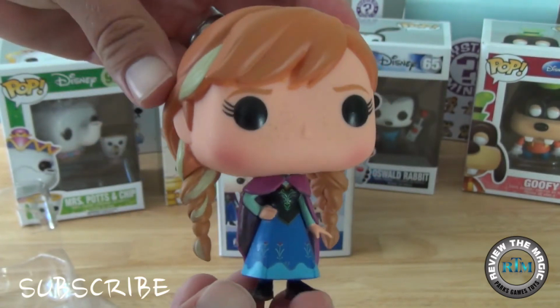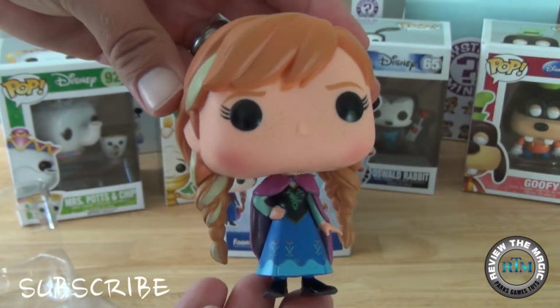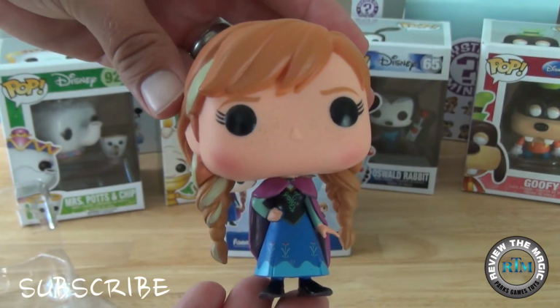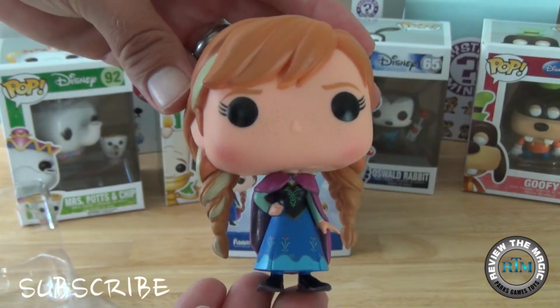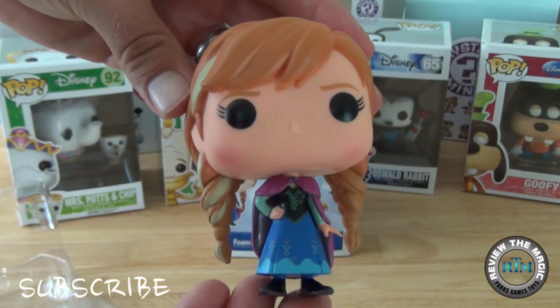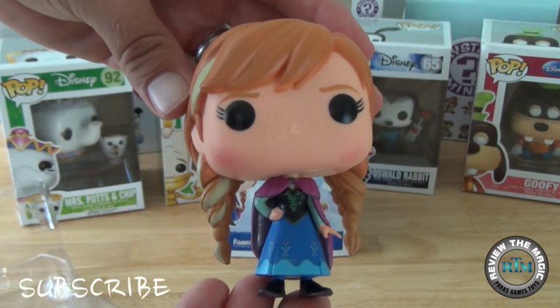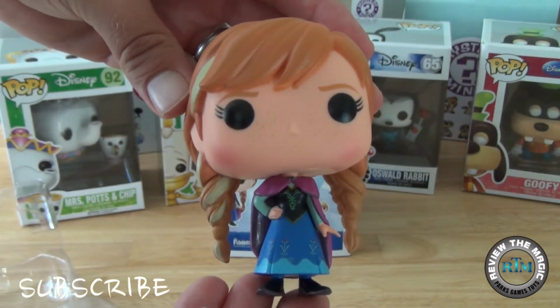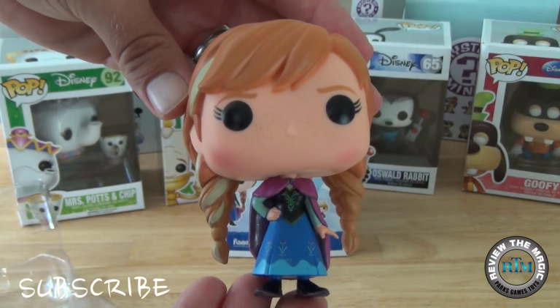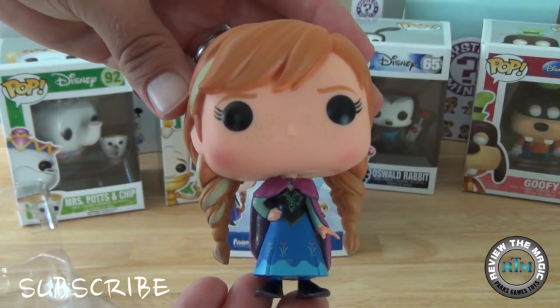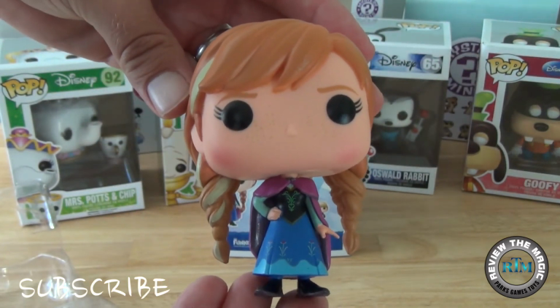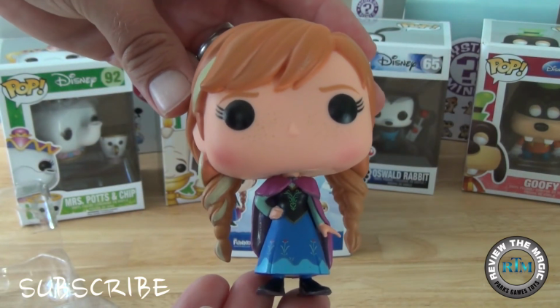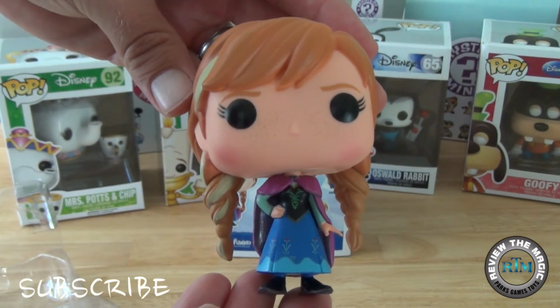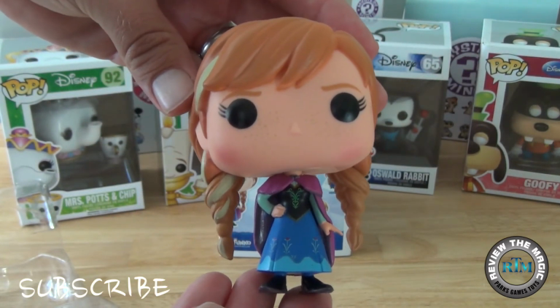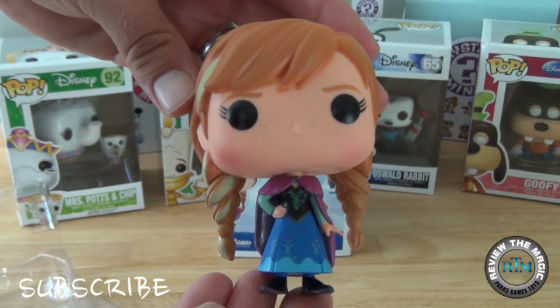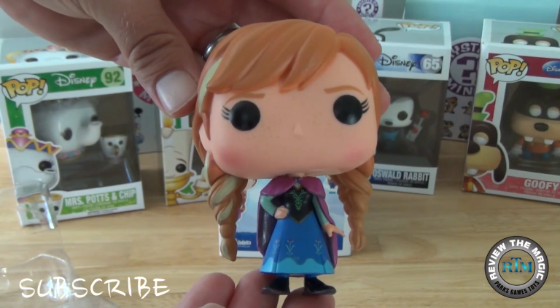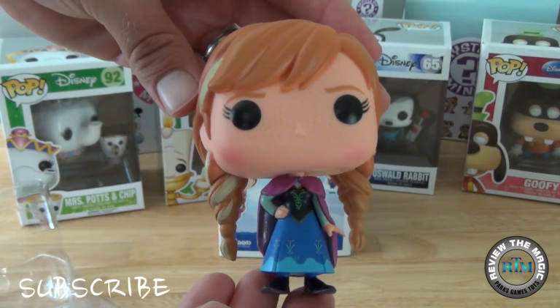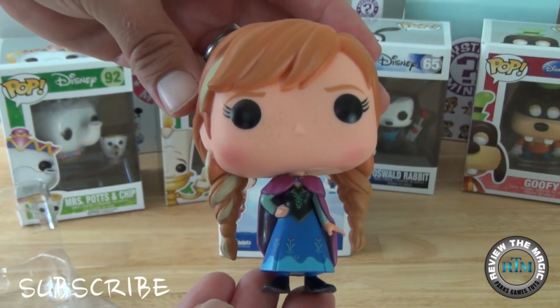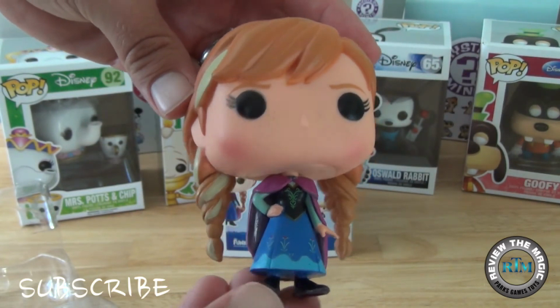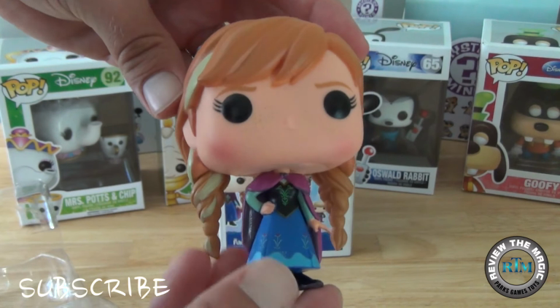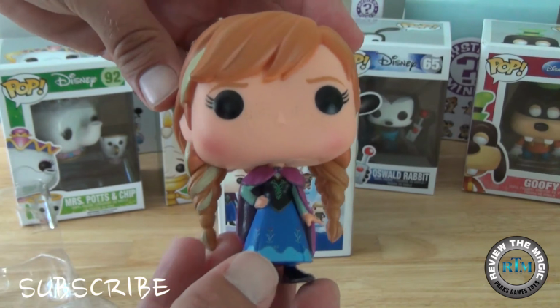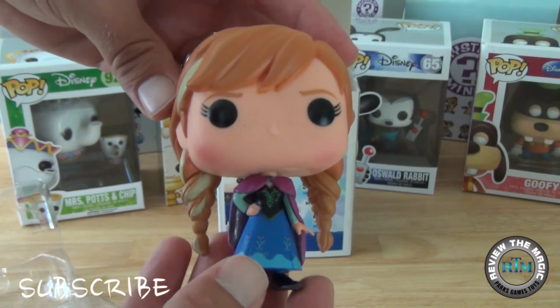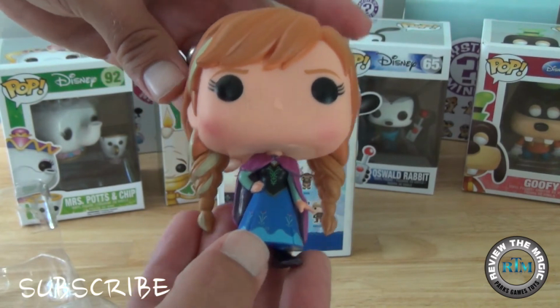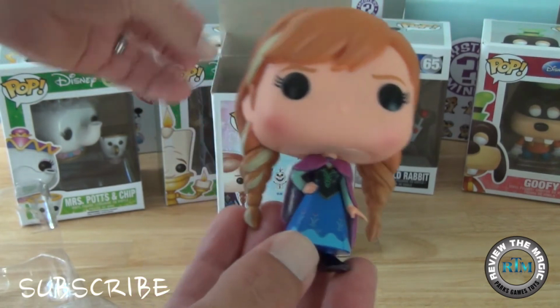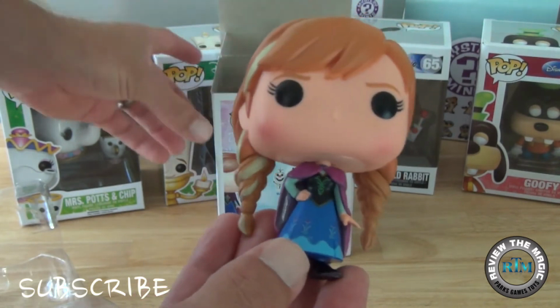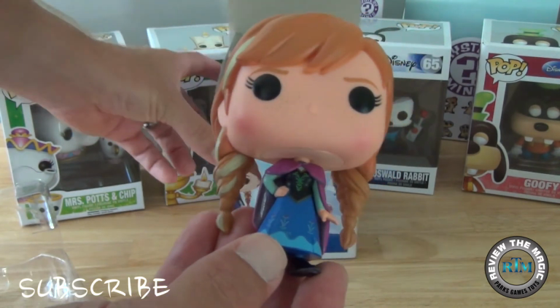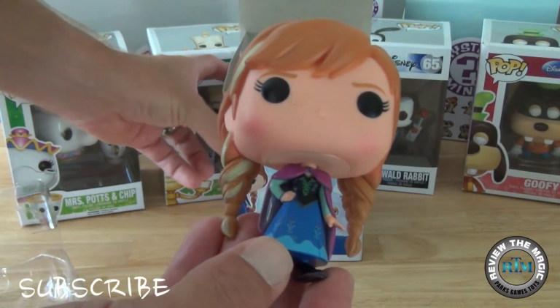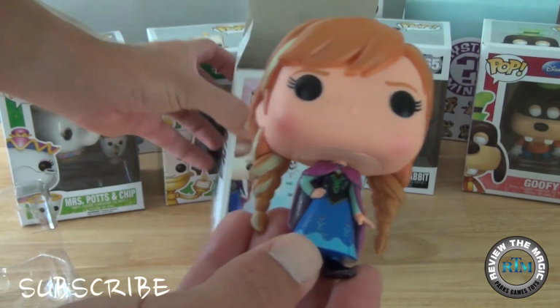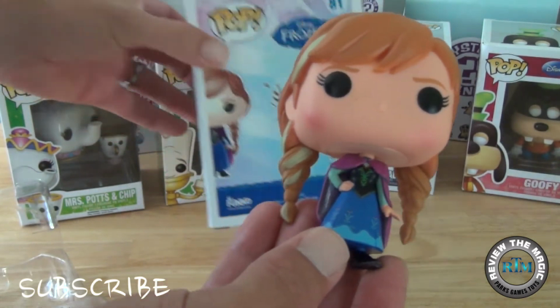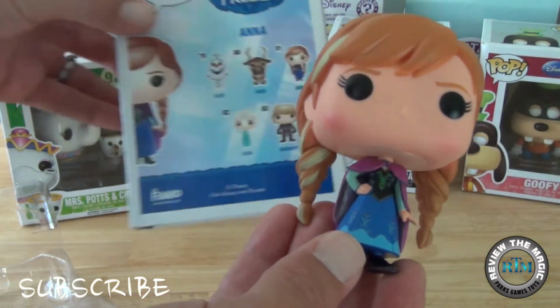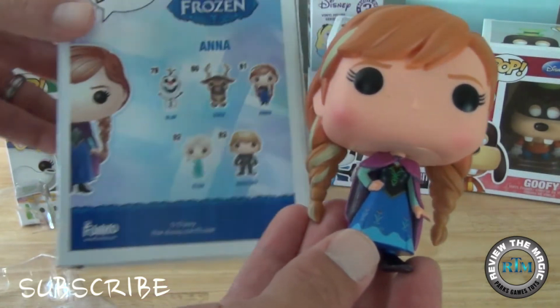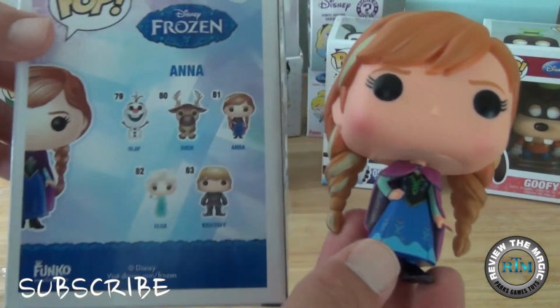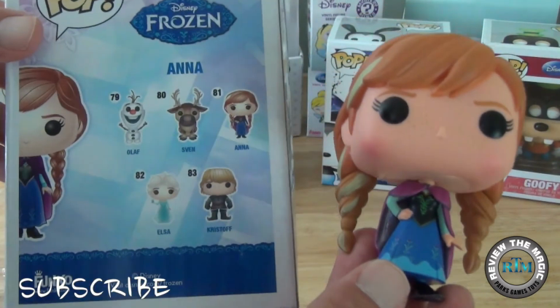Do you want to build a snowman? How many of you have seen Frozen? Yeah, I'm sure everybody has. Awesome movie.